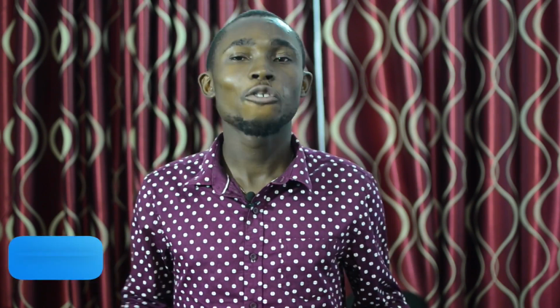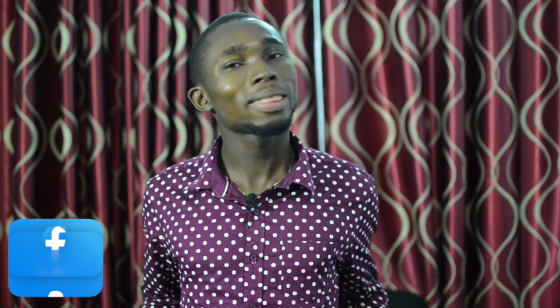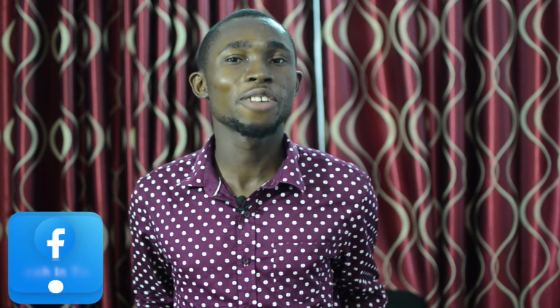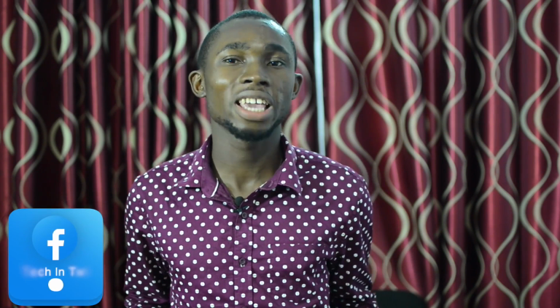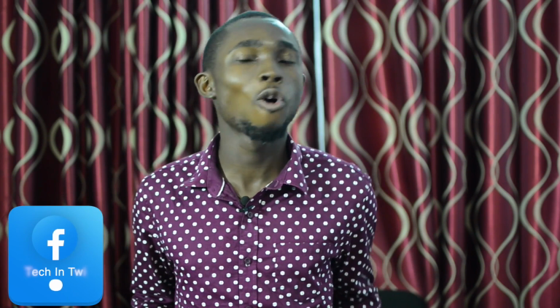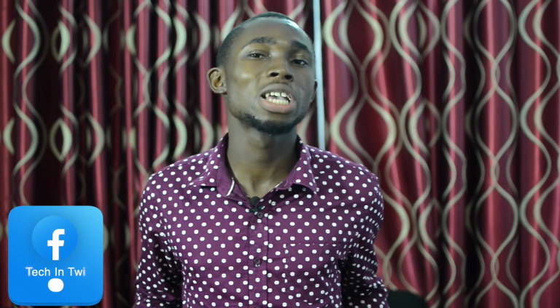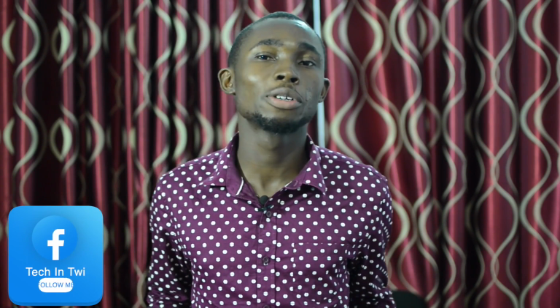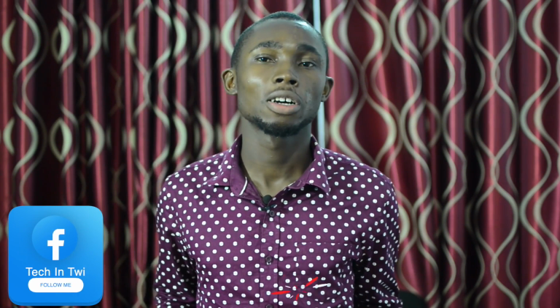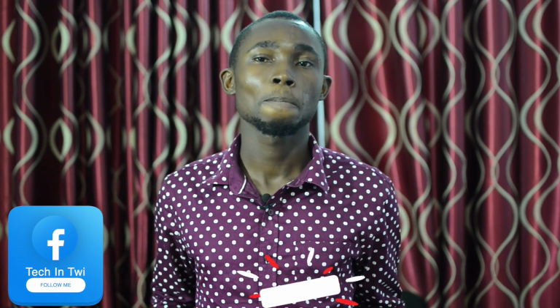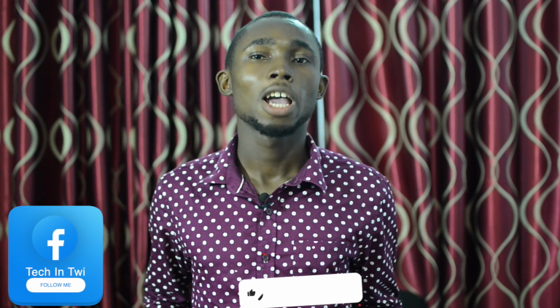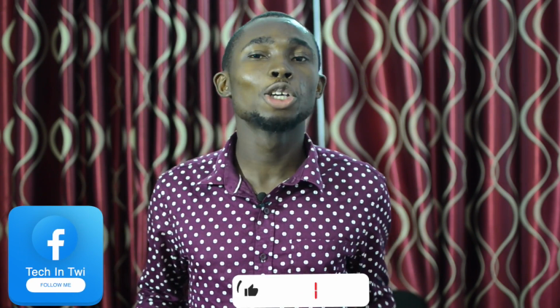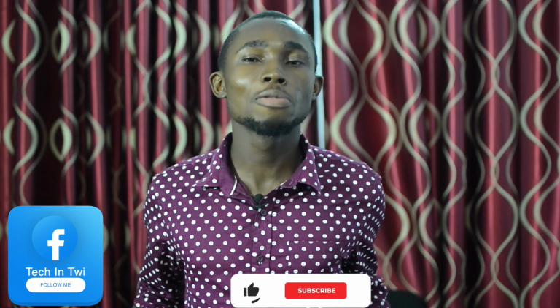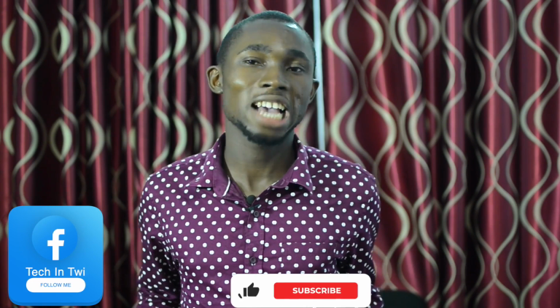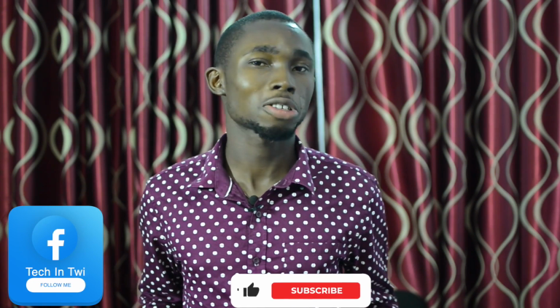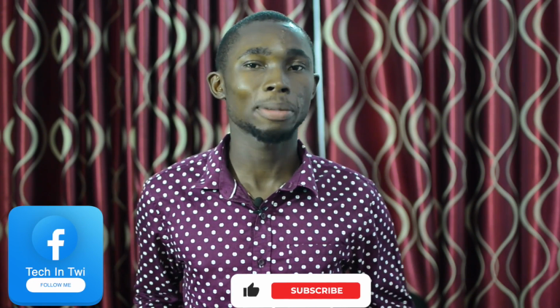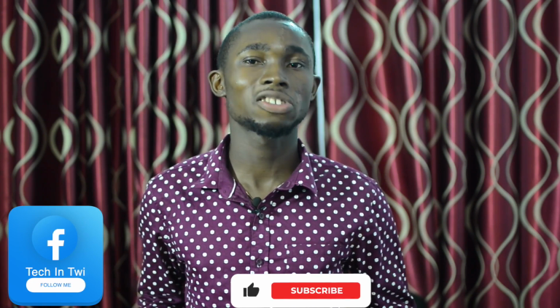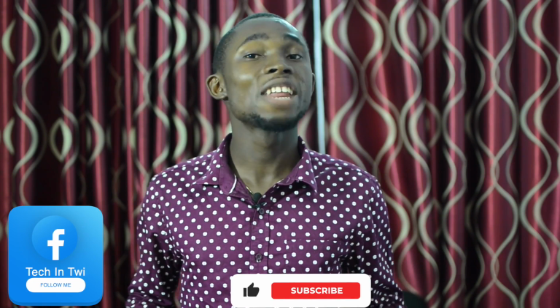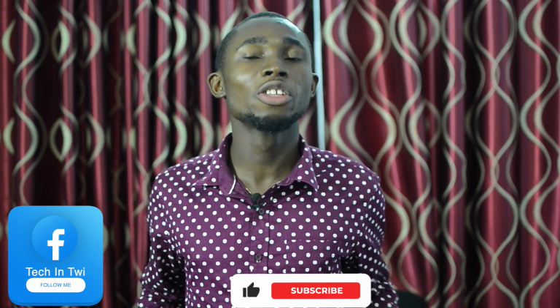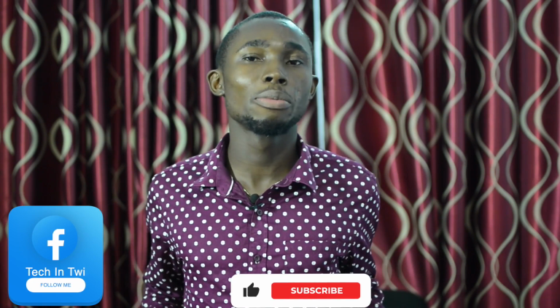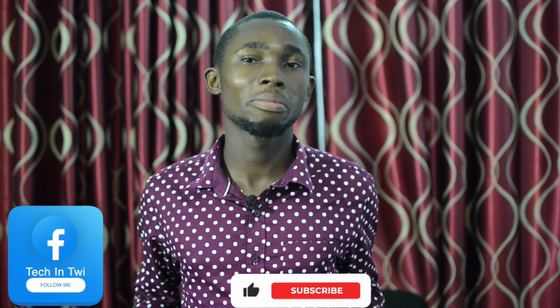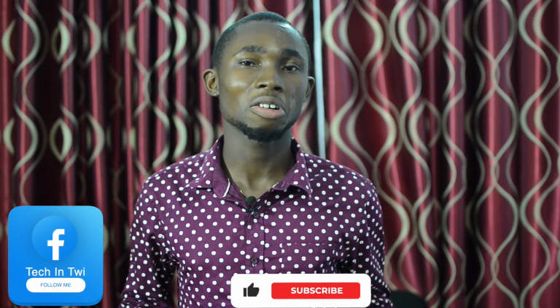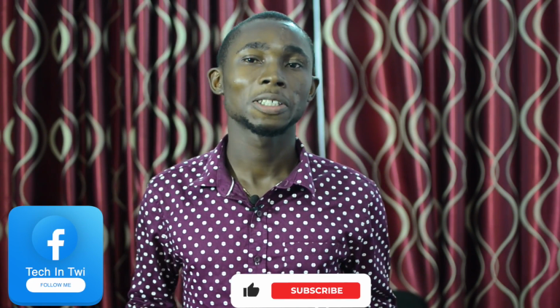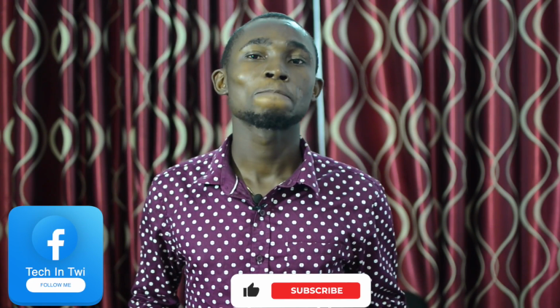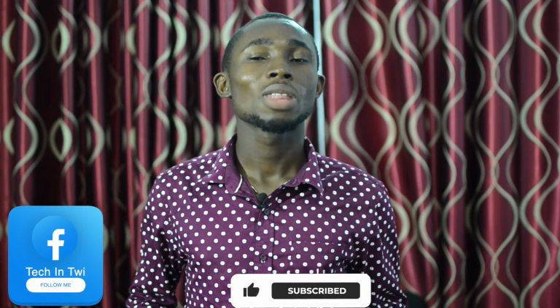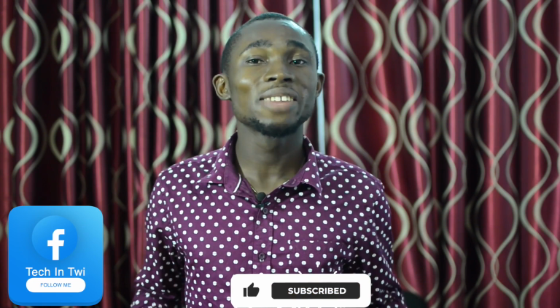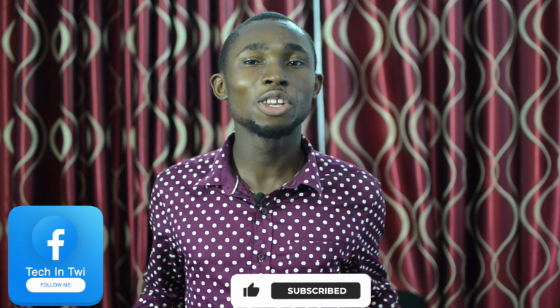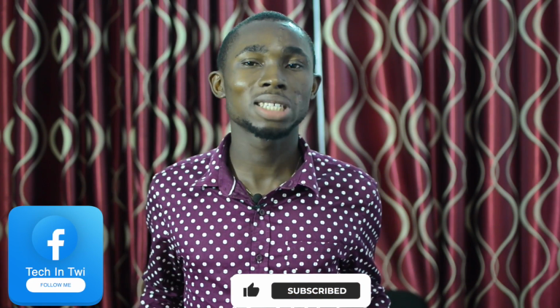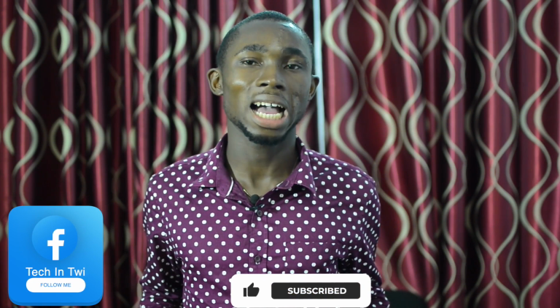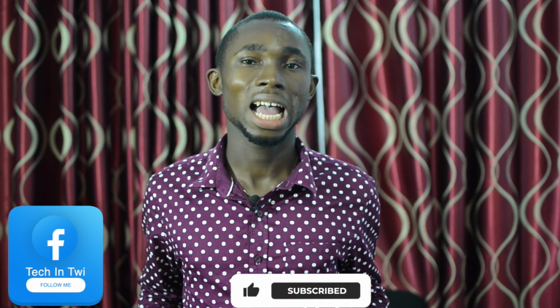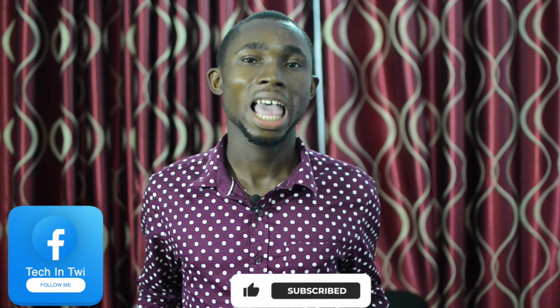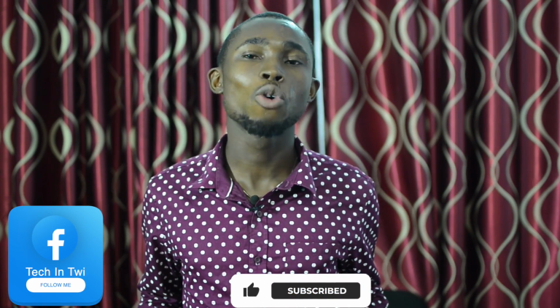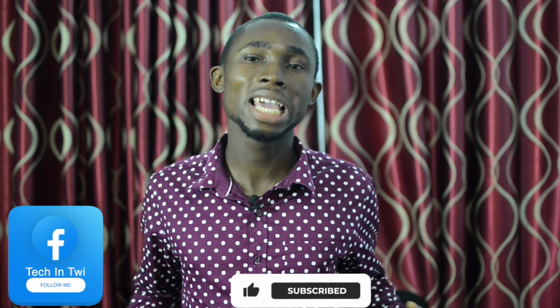Follow me on Facebook, YouTube, and subscribe to the channel. The videos are here for you to watch.